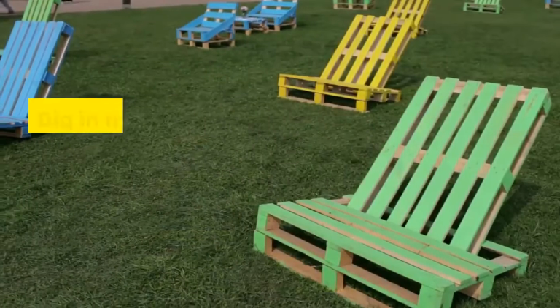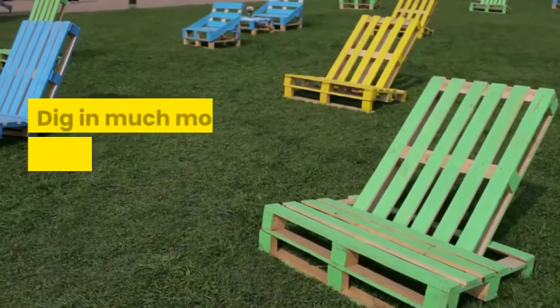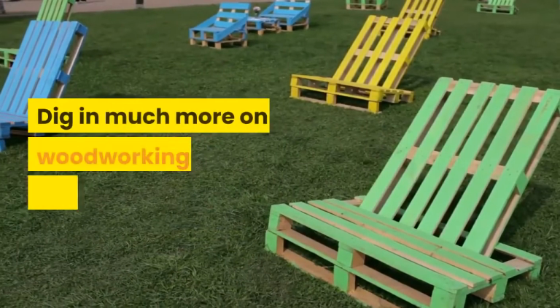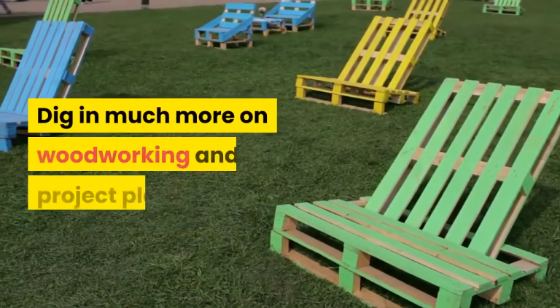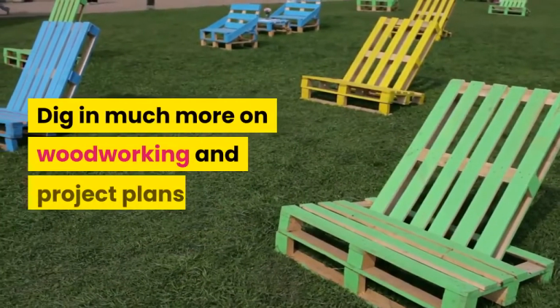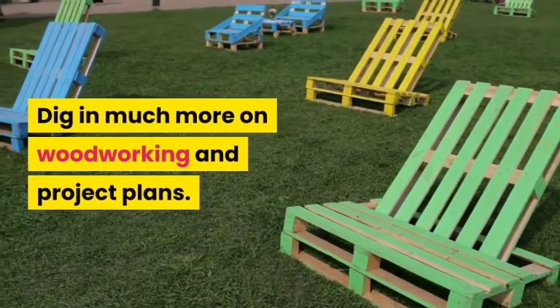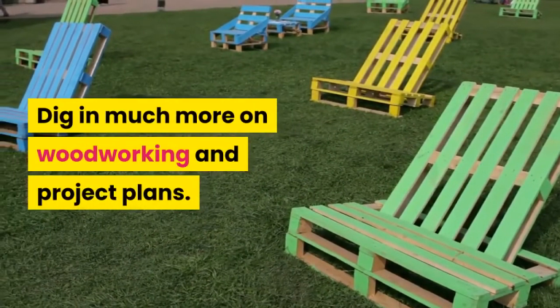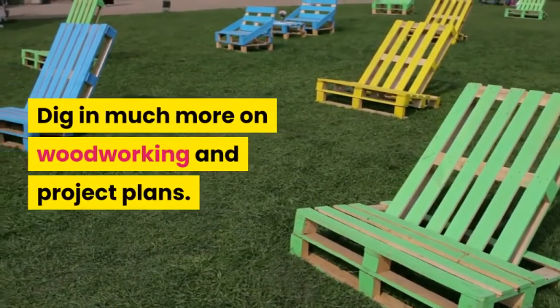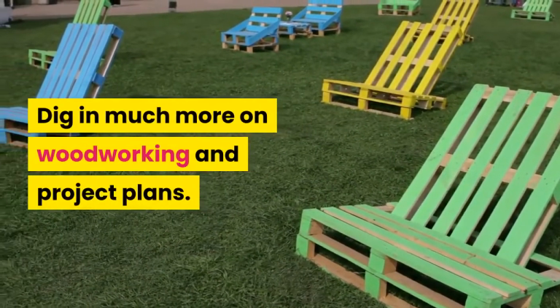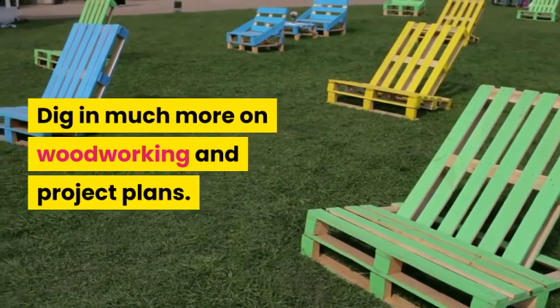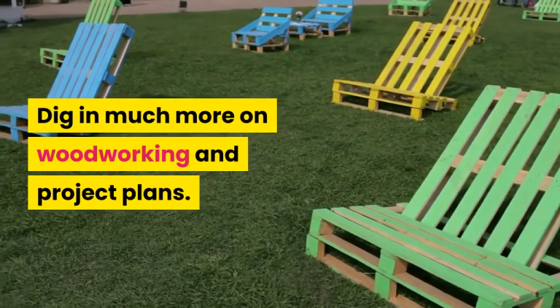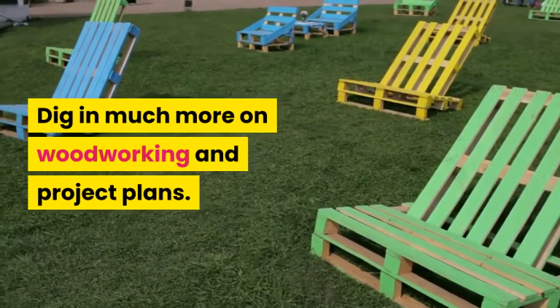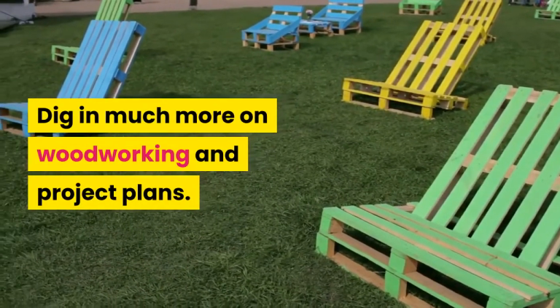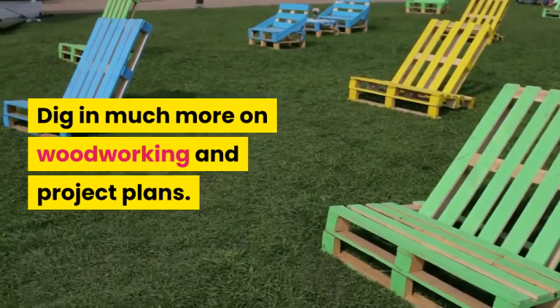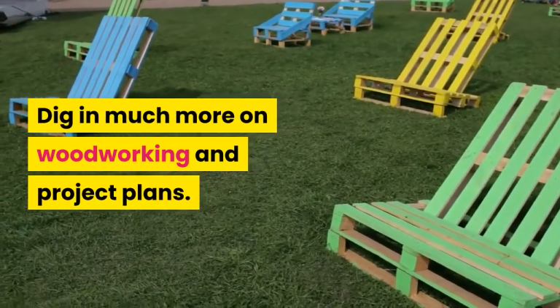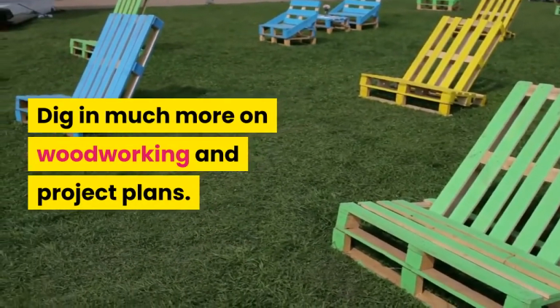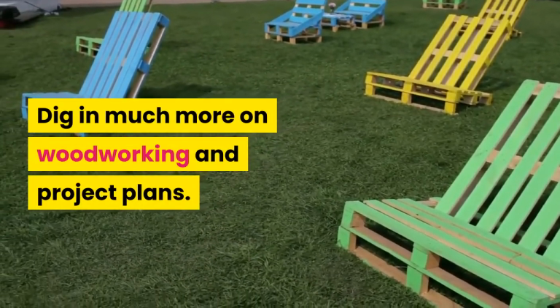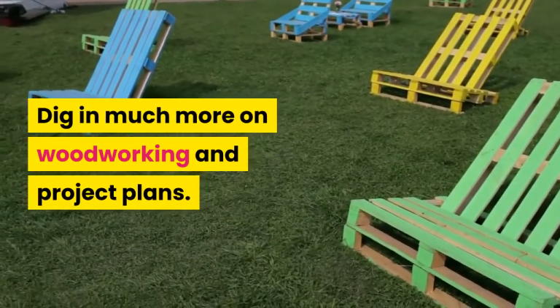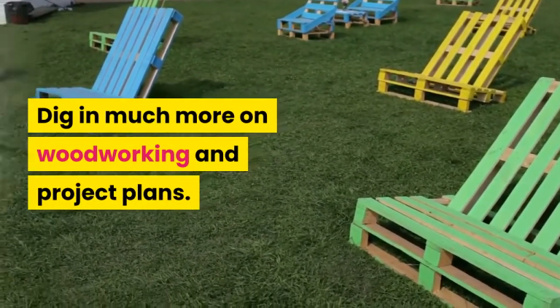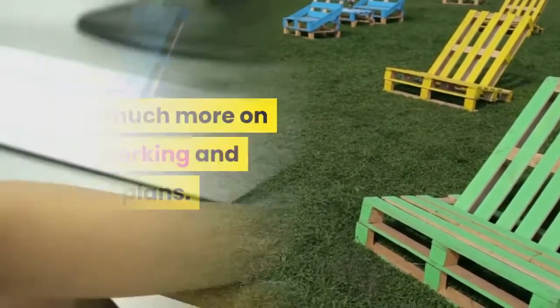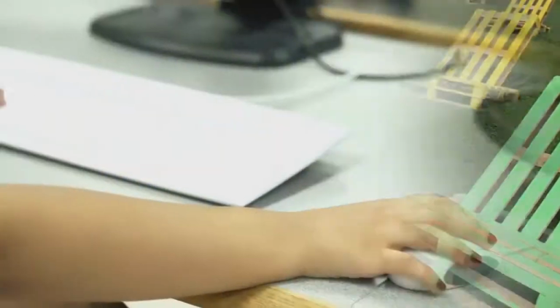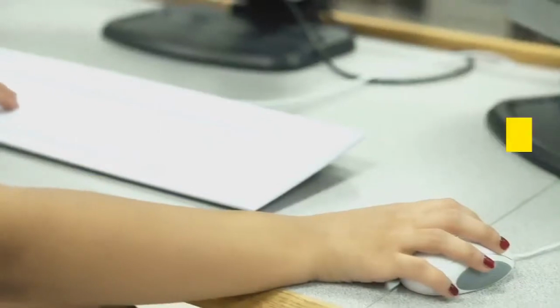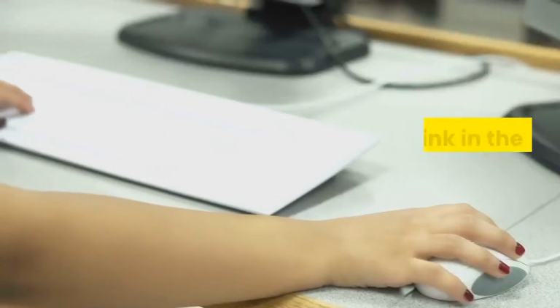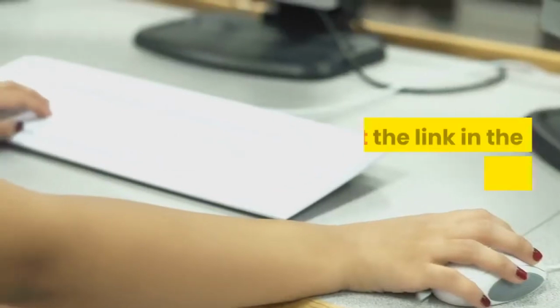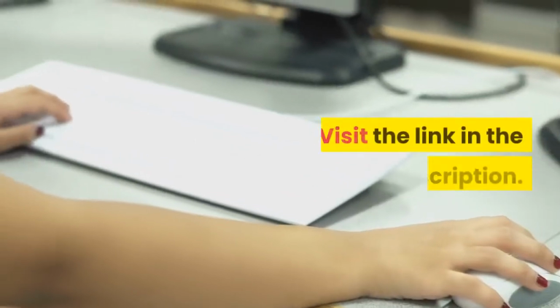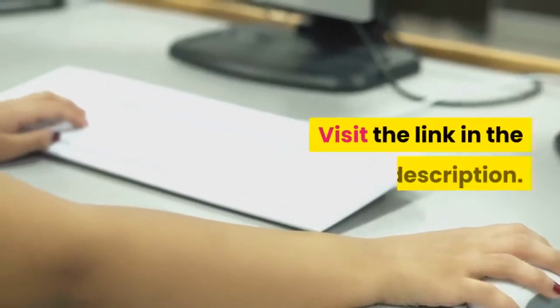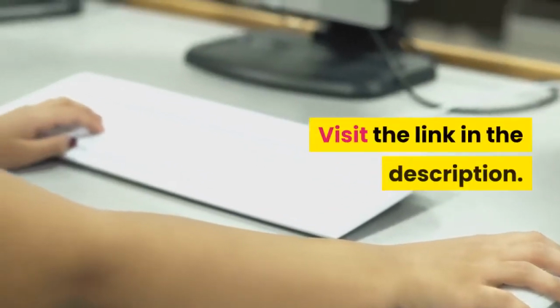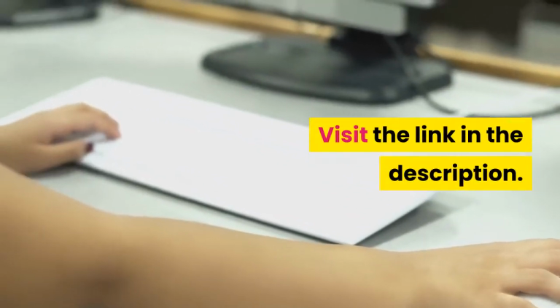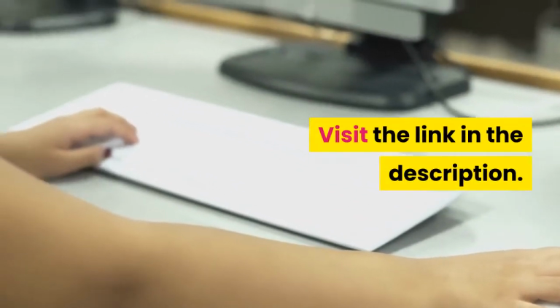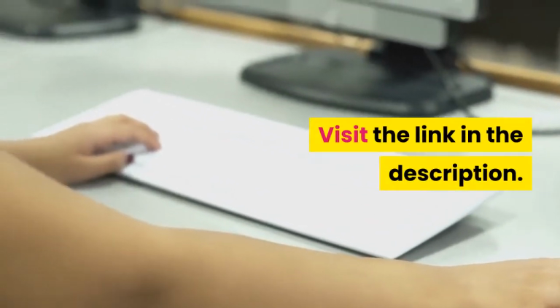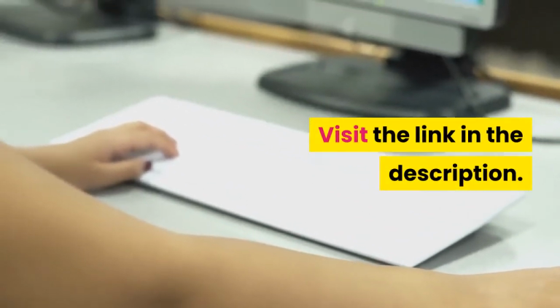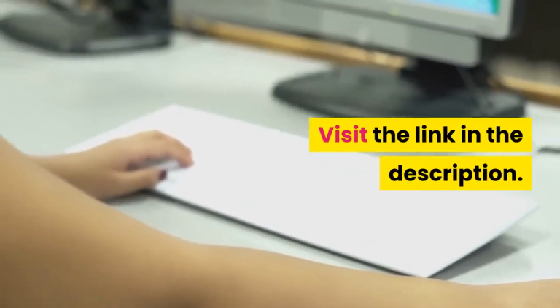Dig in much more on woodworking and project plans — visit the link in the description.